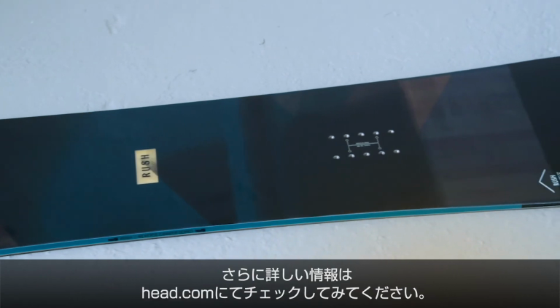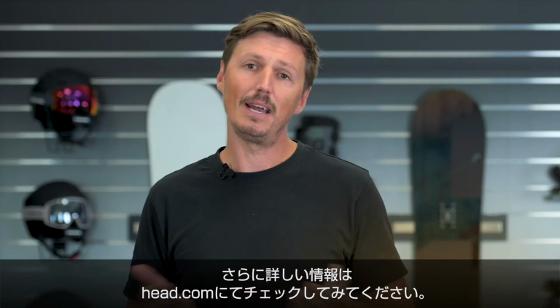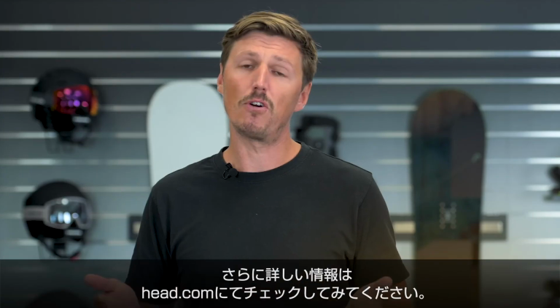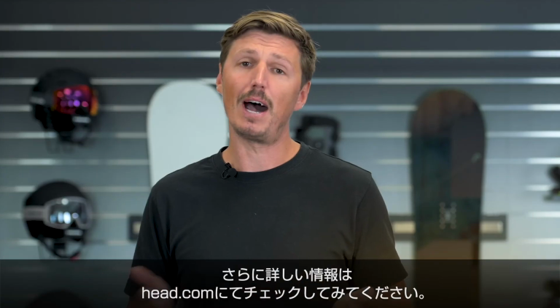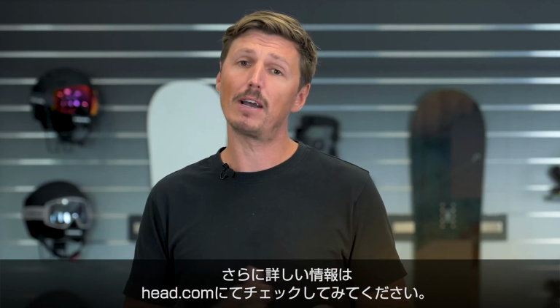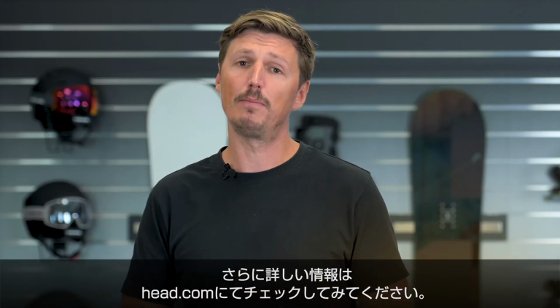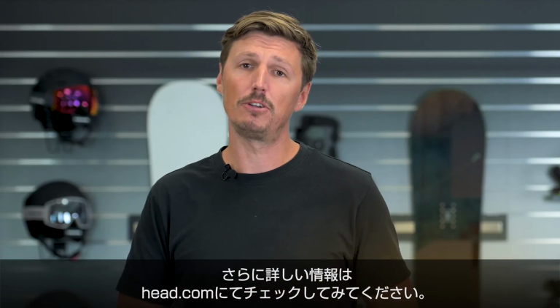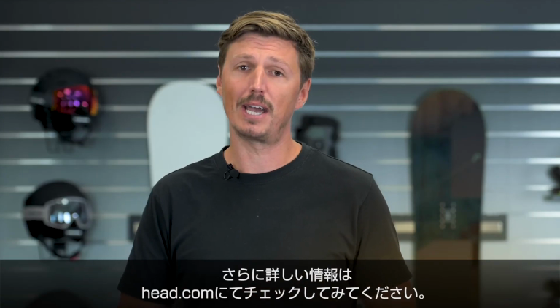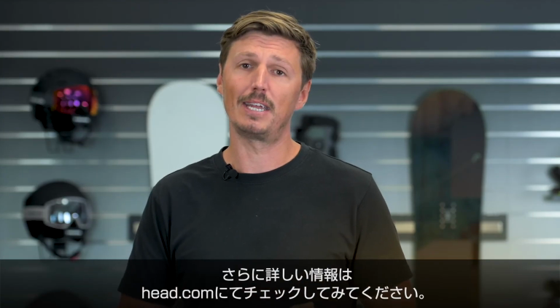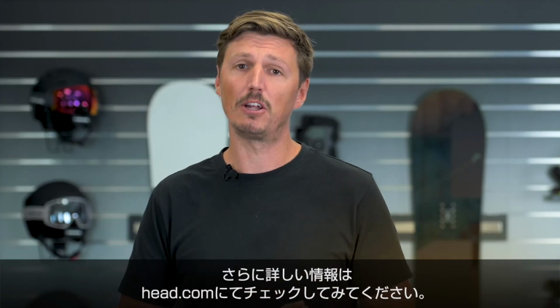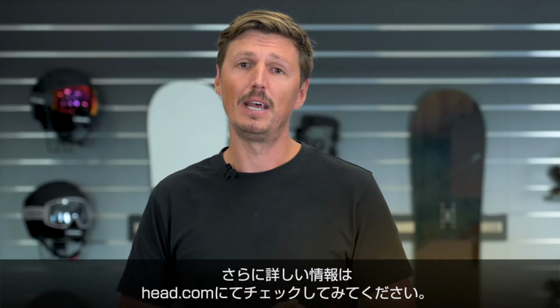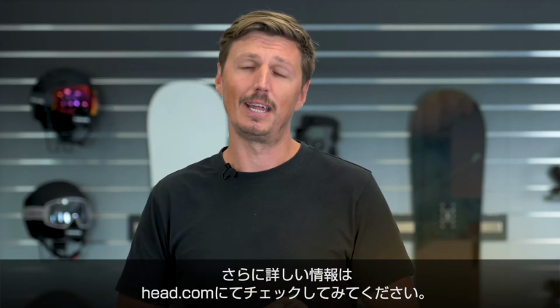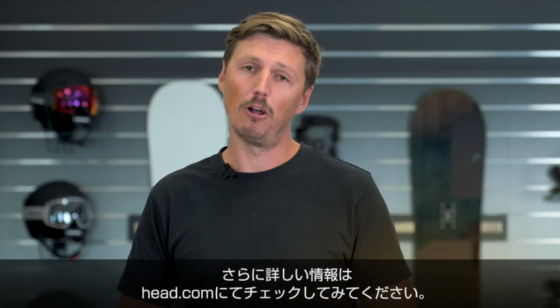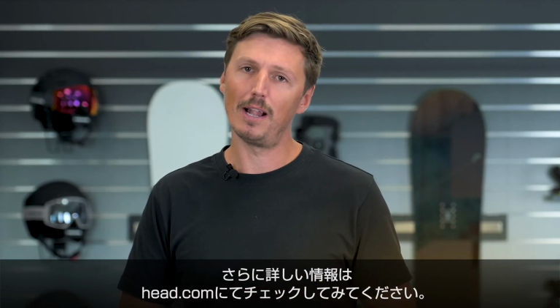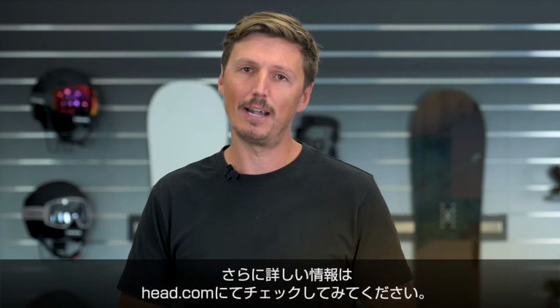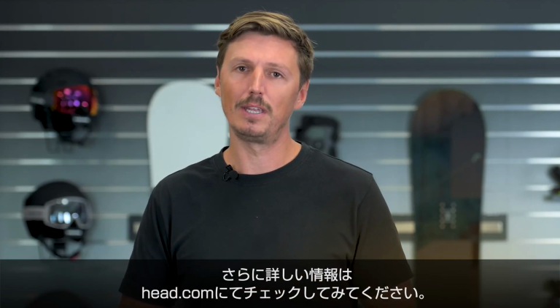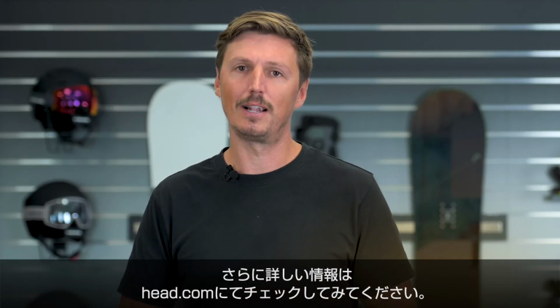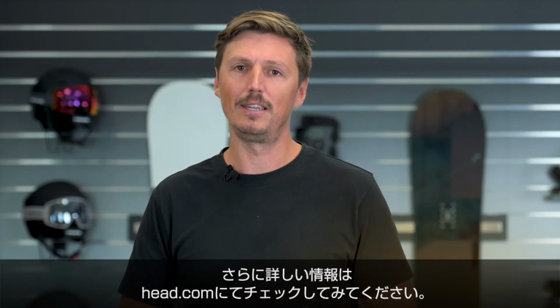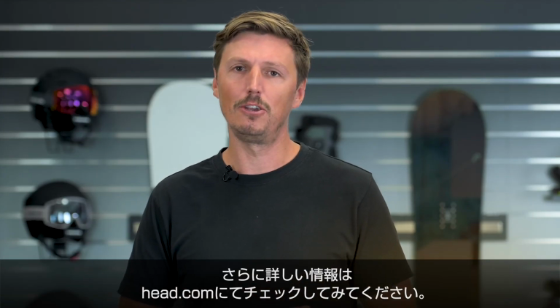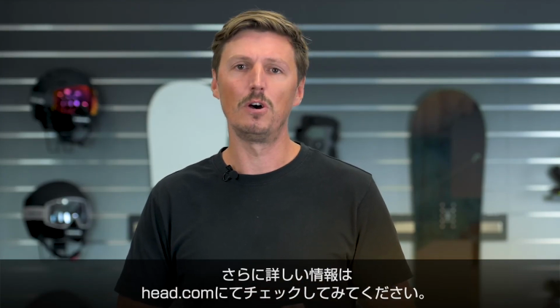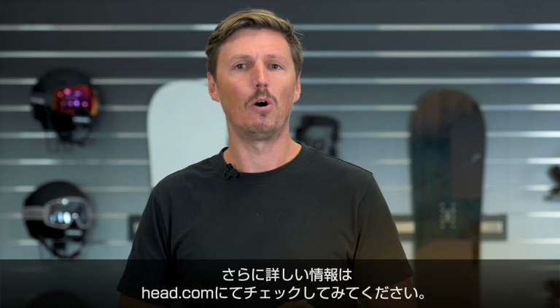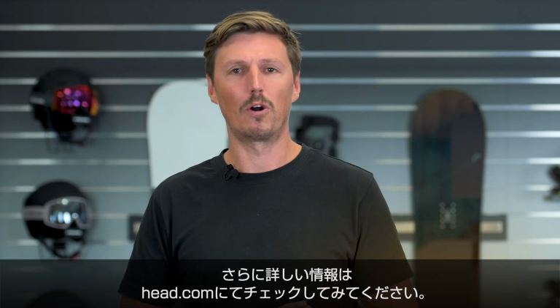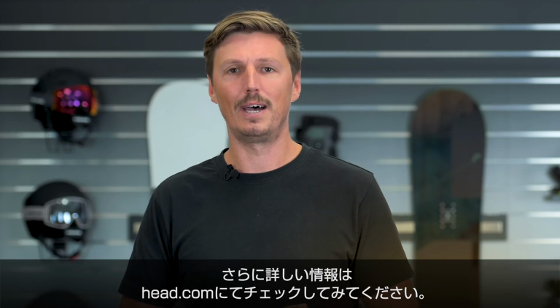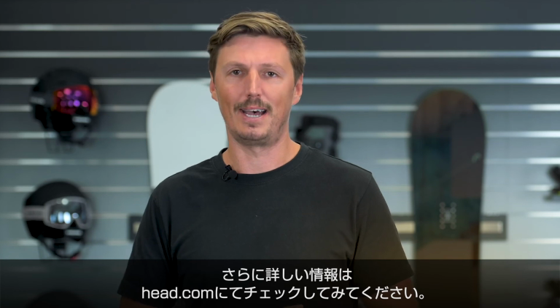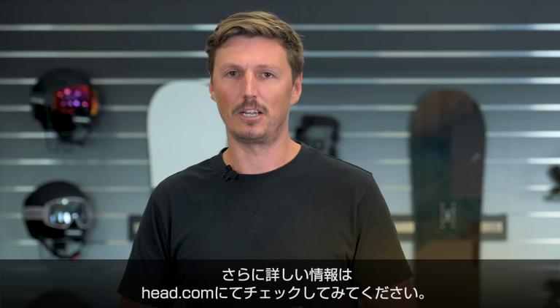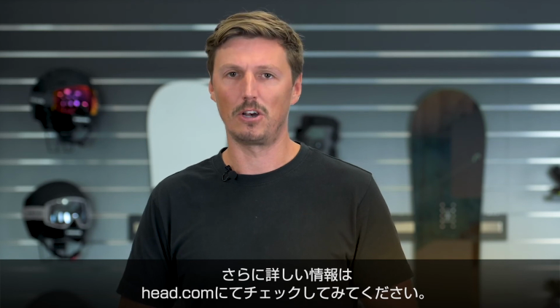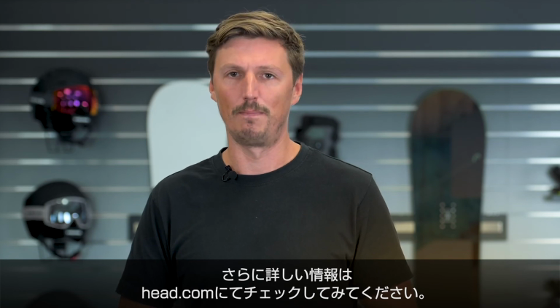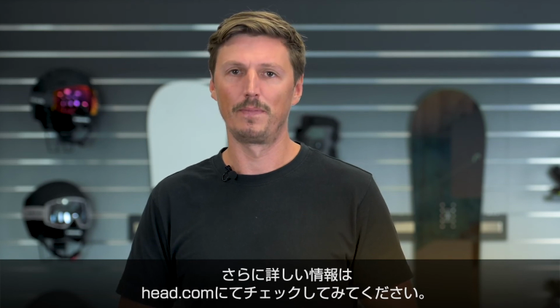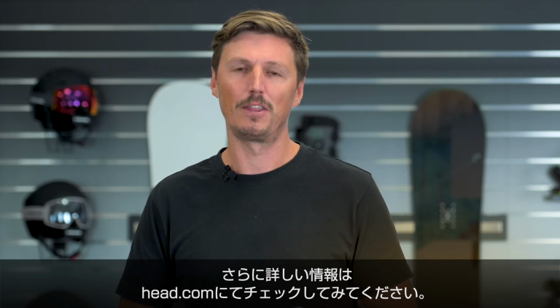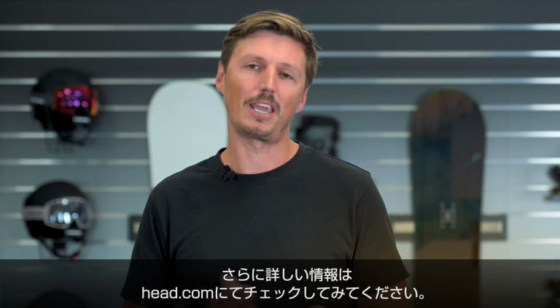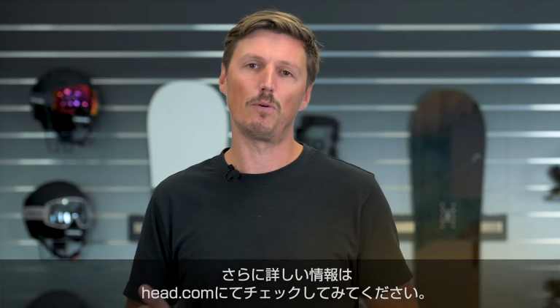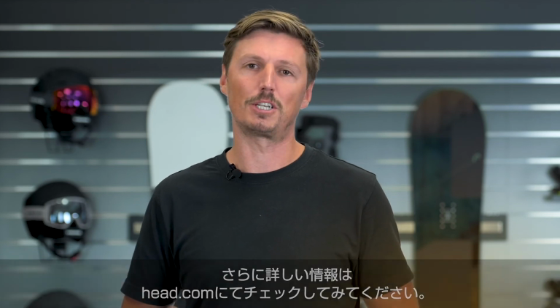I recommend you check it out at a local Head retailer near you or at Head.com. Thank you for watching.